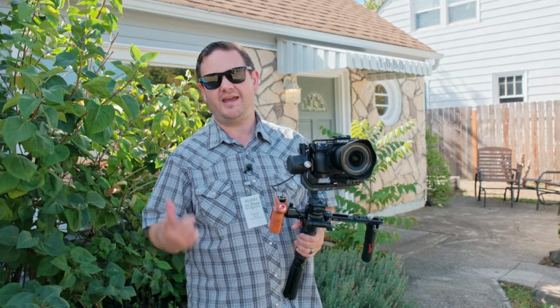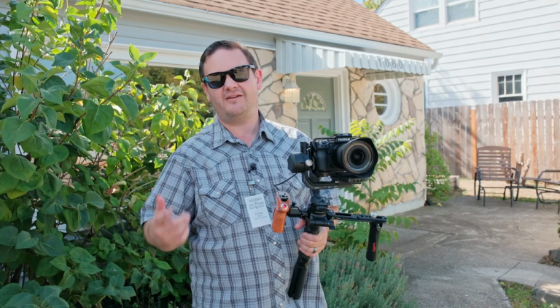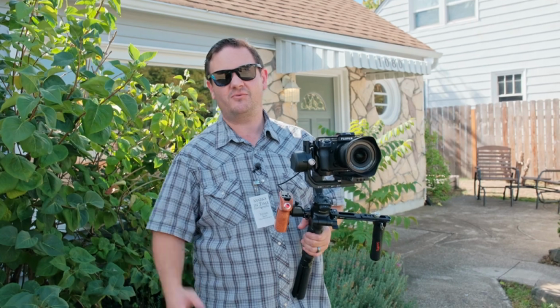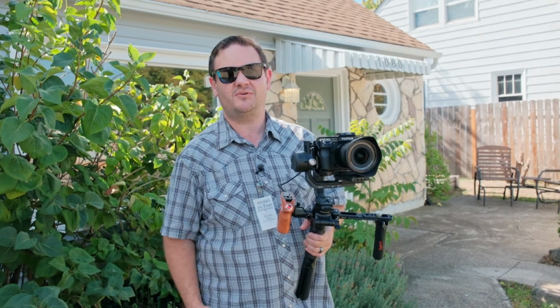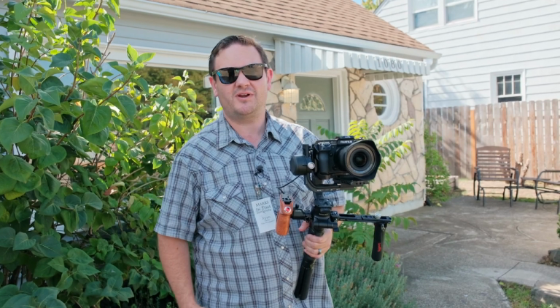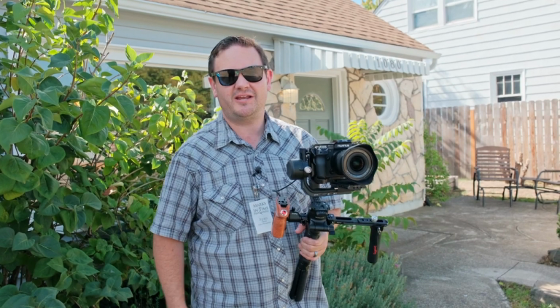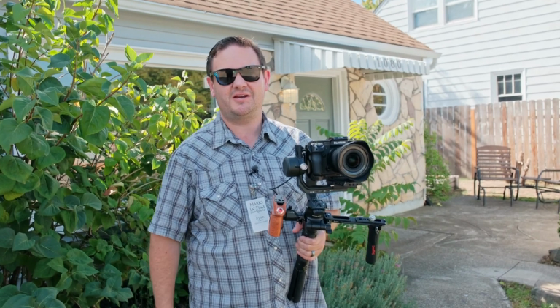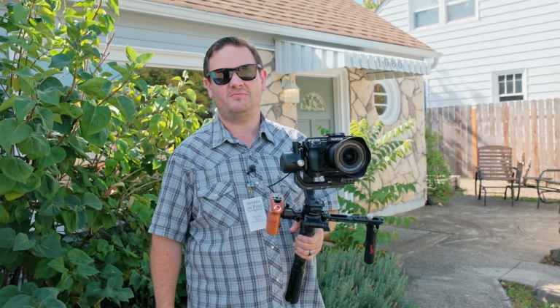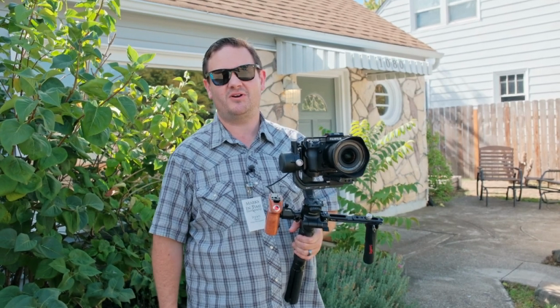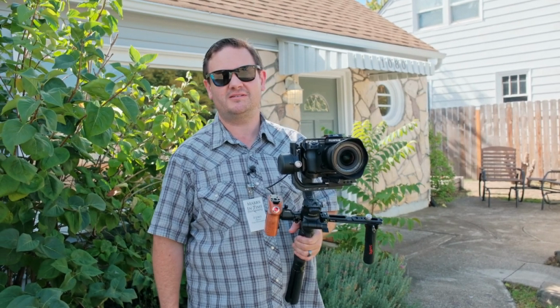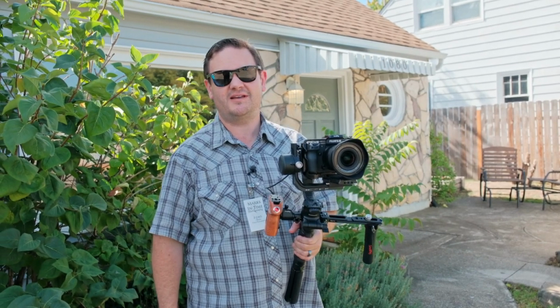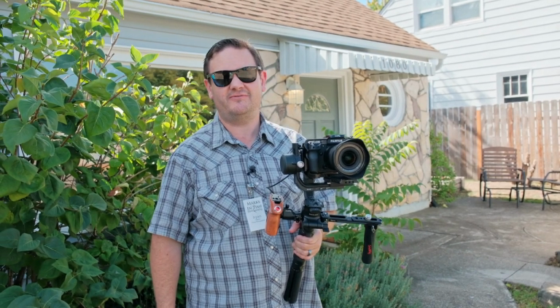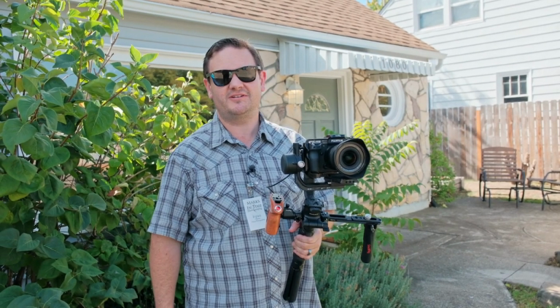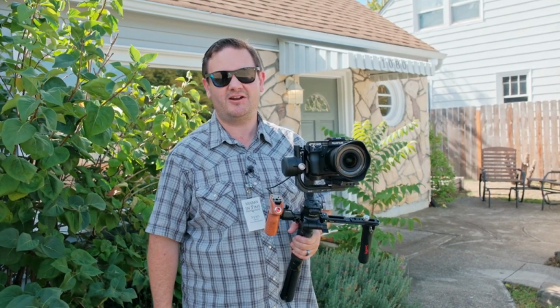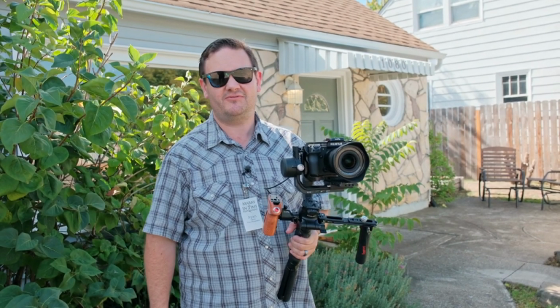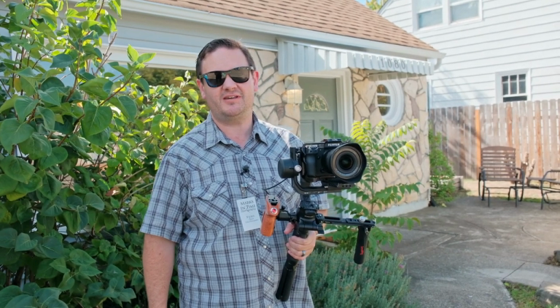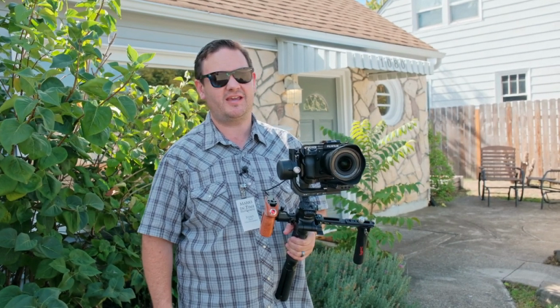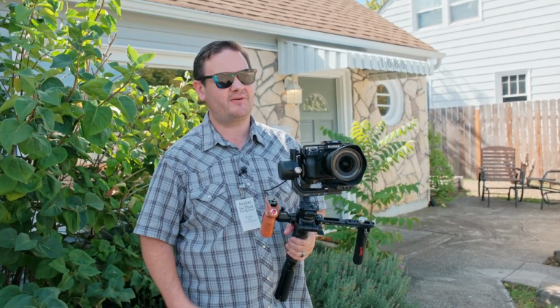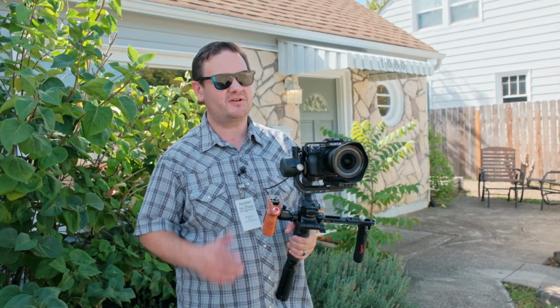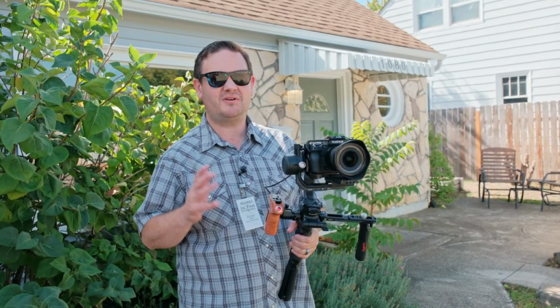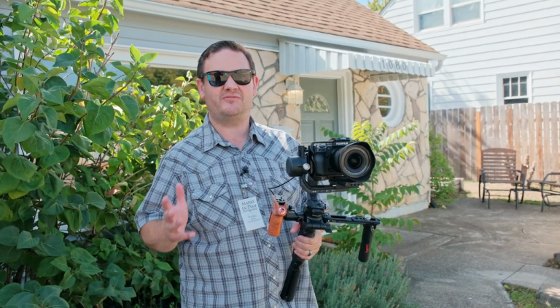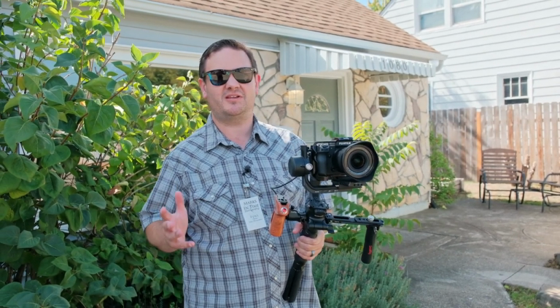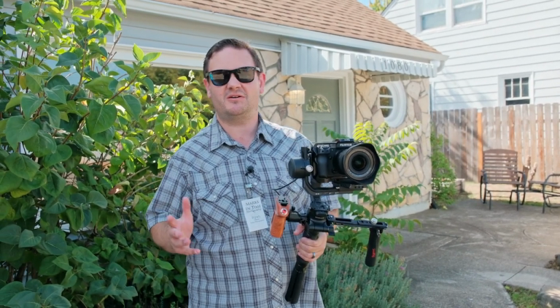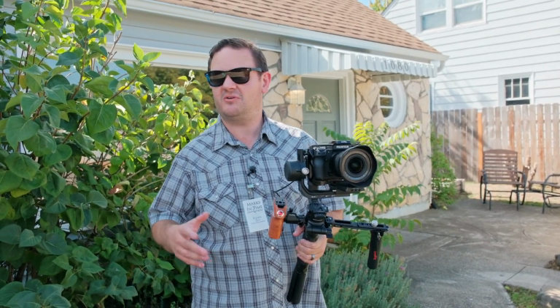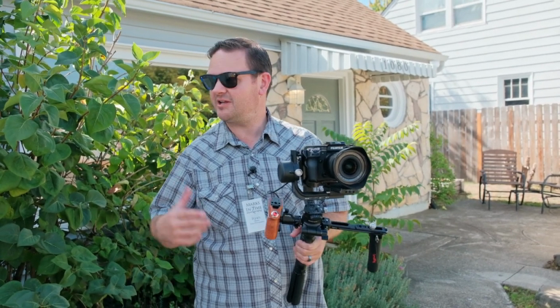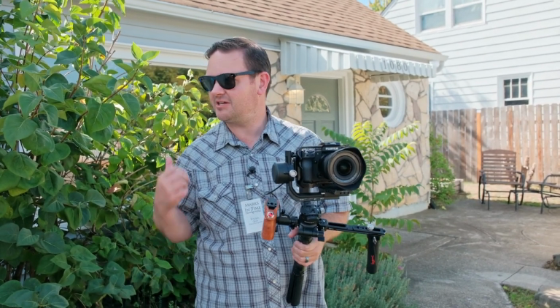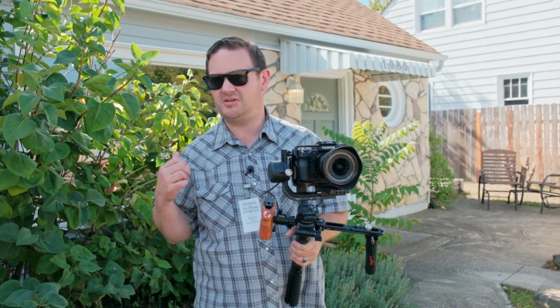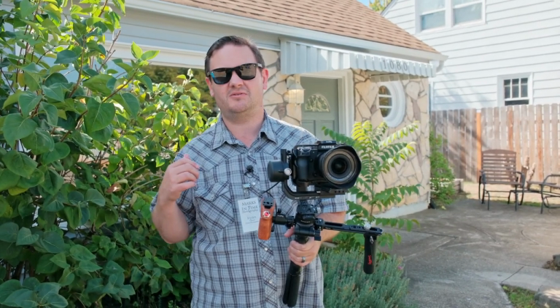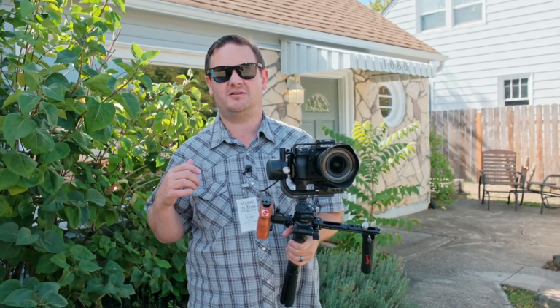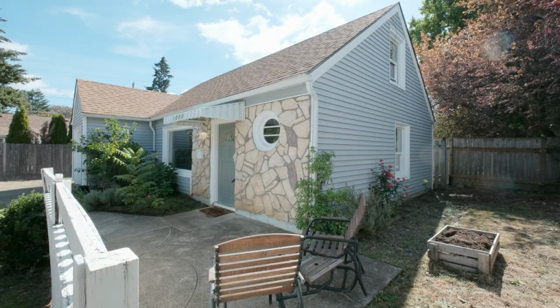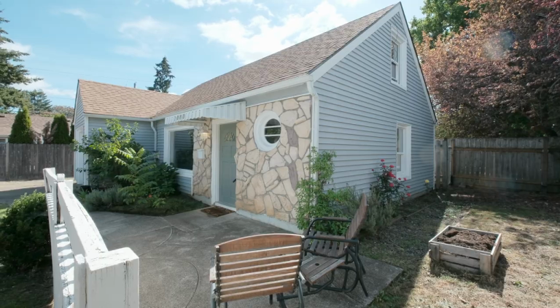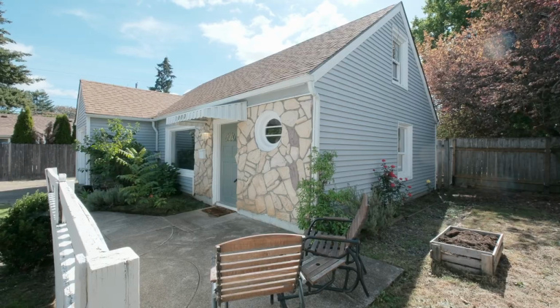Hey everyone, Ryan here with Marks in Time Photography and we're doing a video on a cute little house.